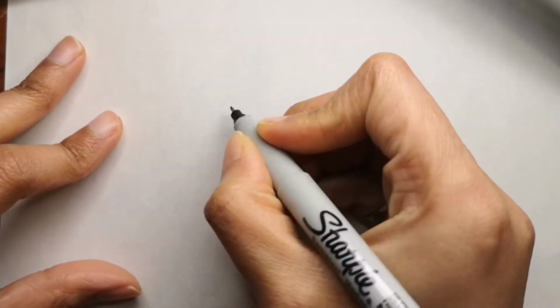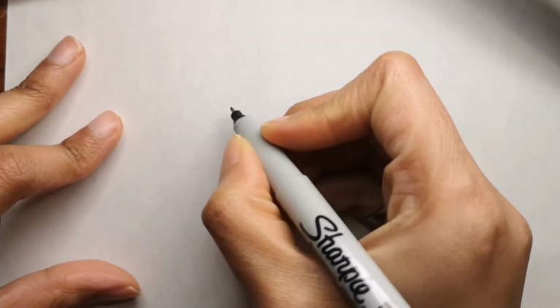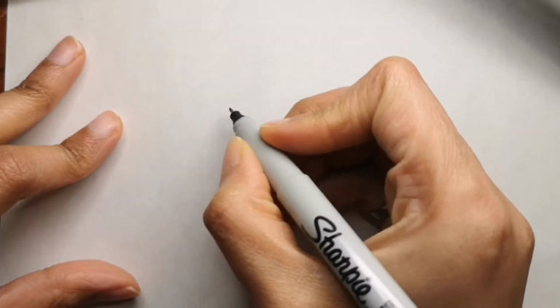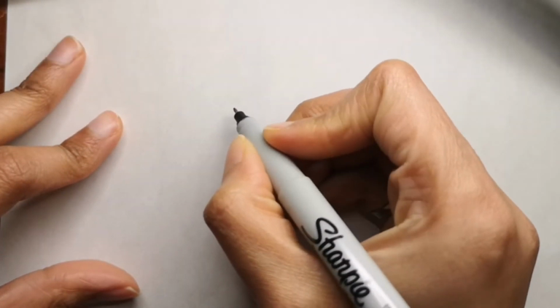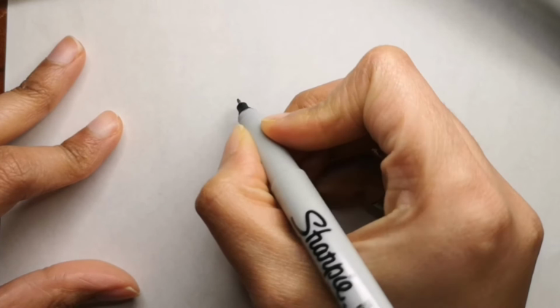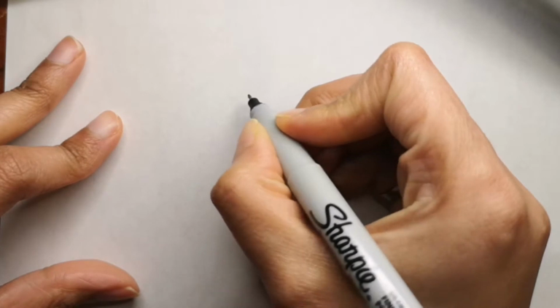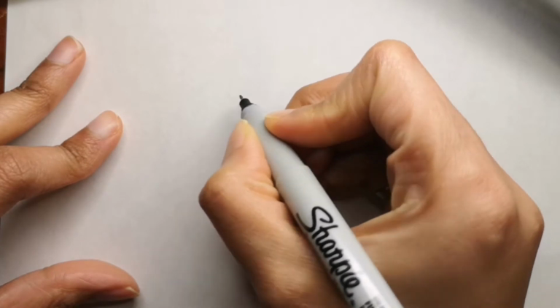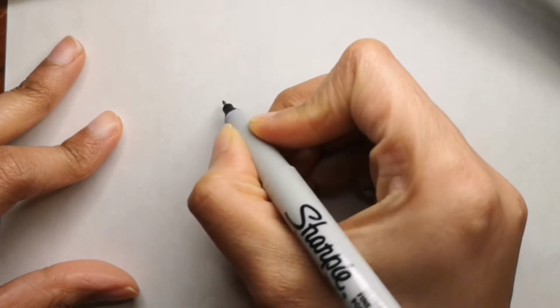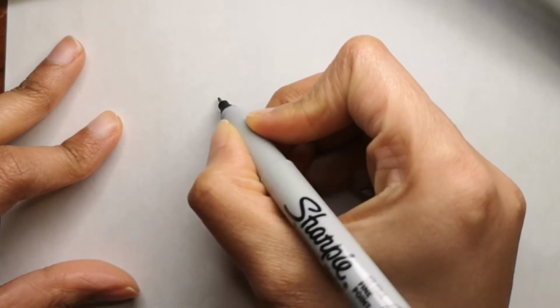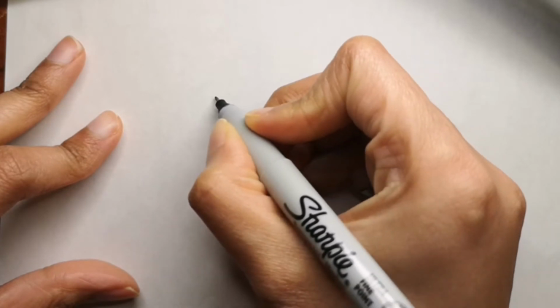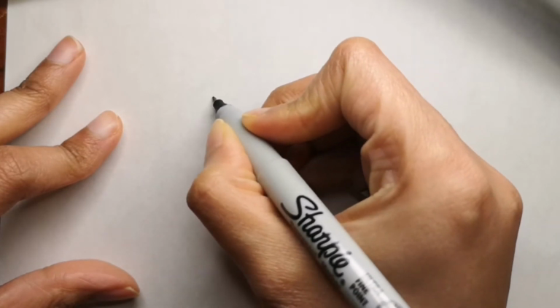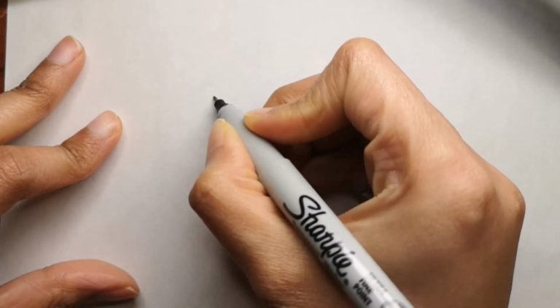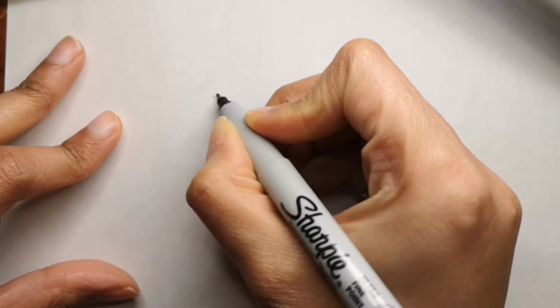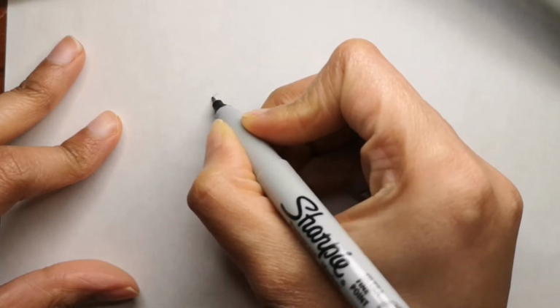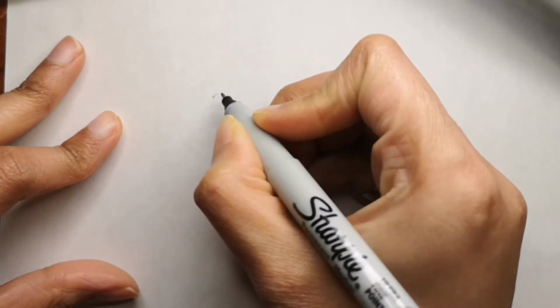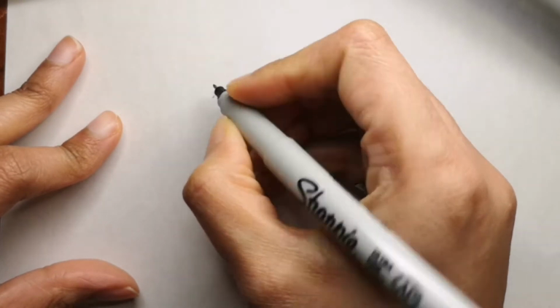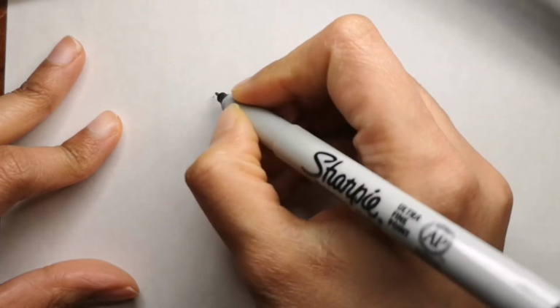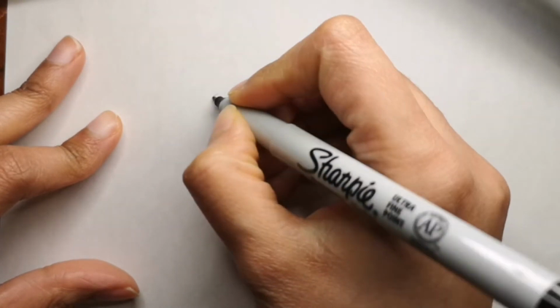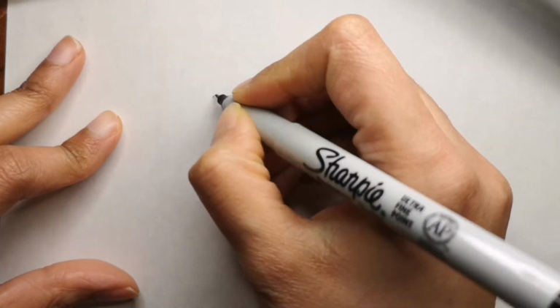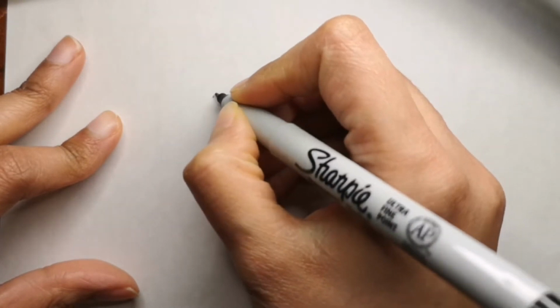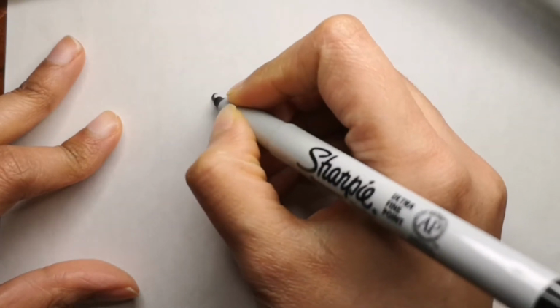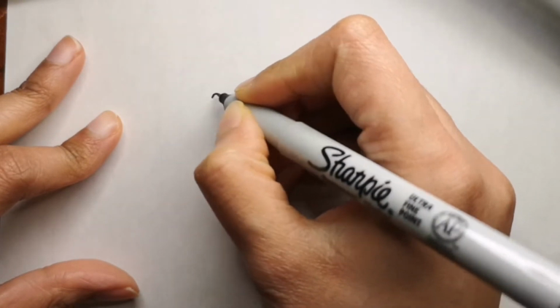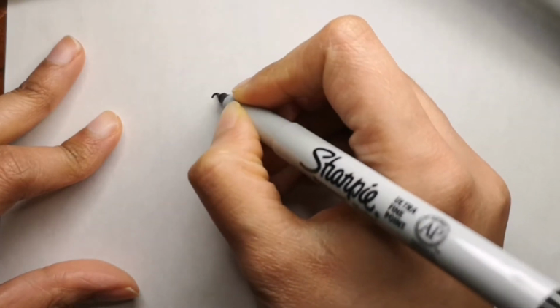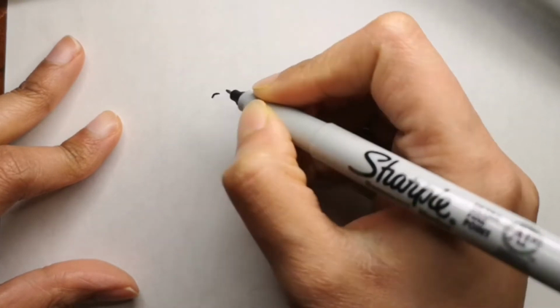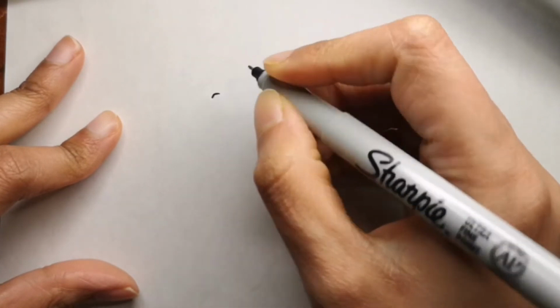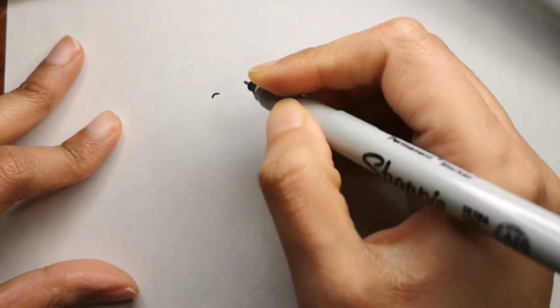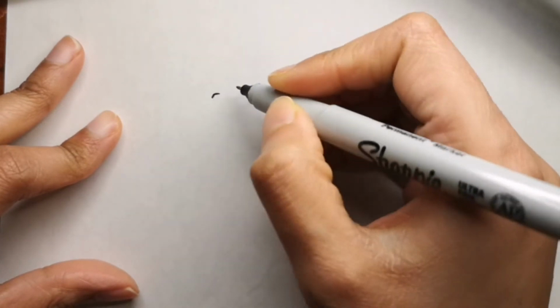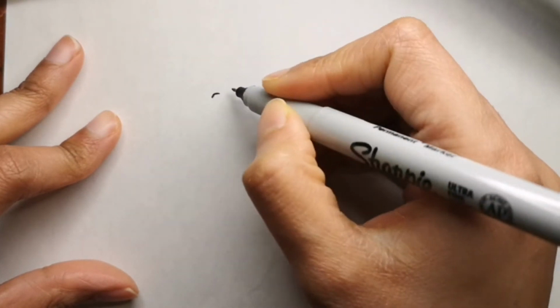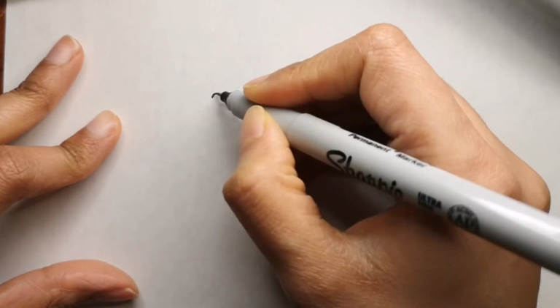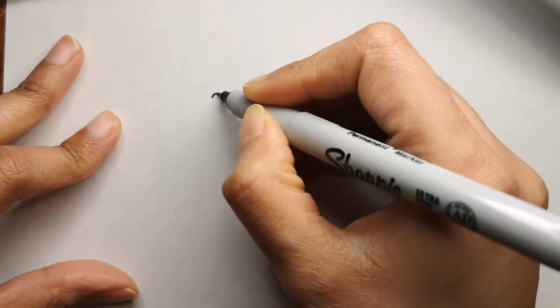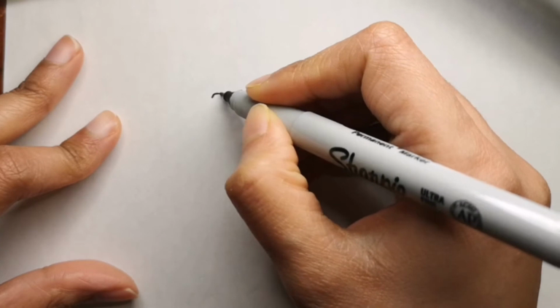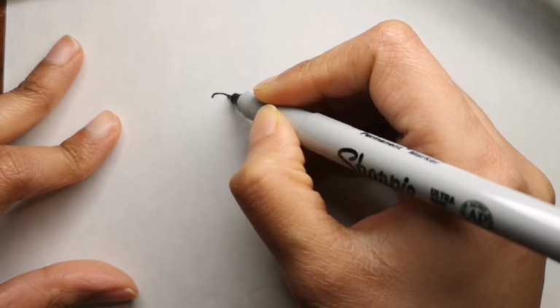Hi guys, are you ready to draw with me today? Today we are going to draw a rooster.